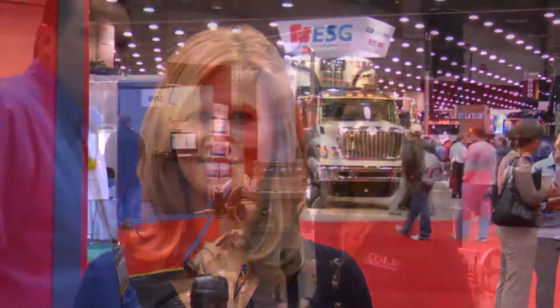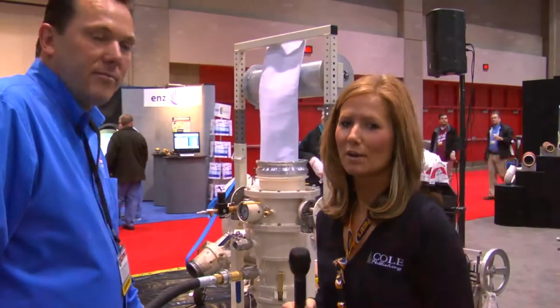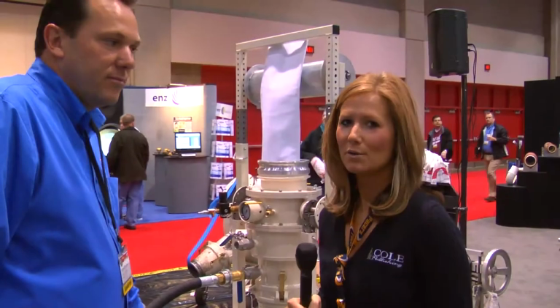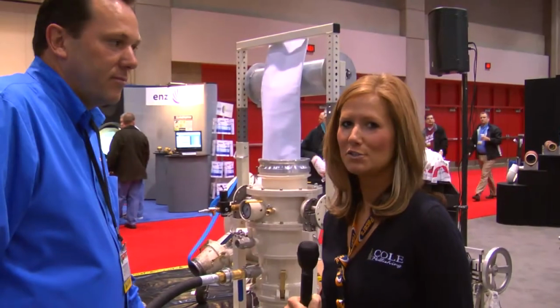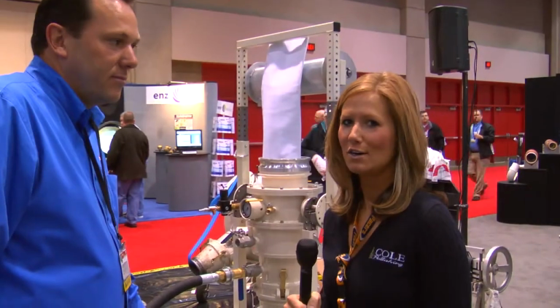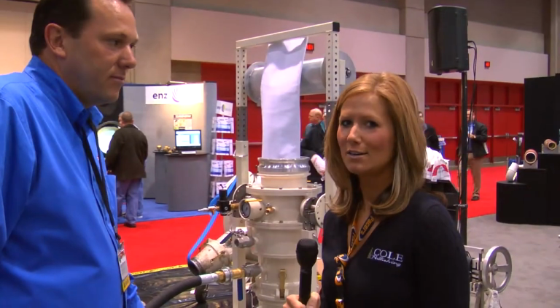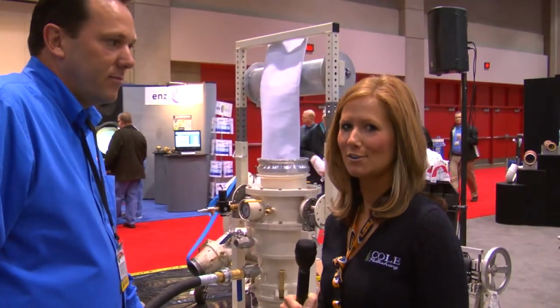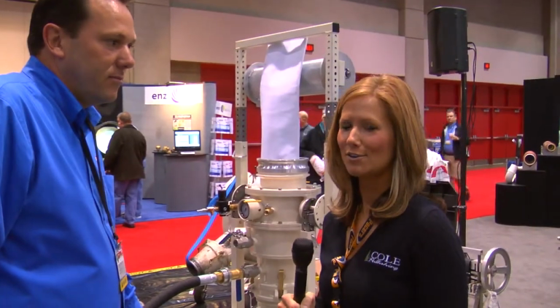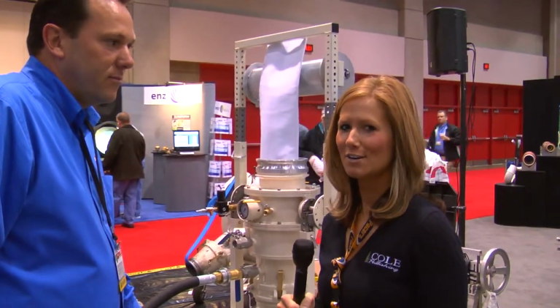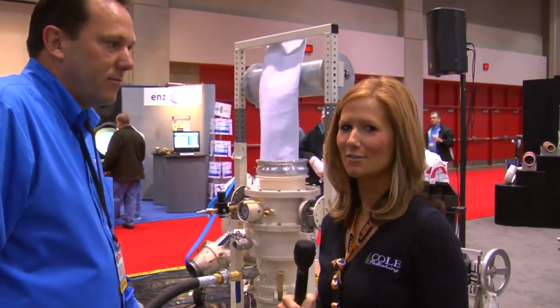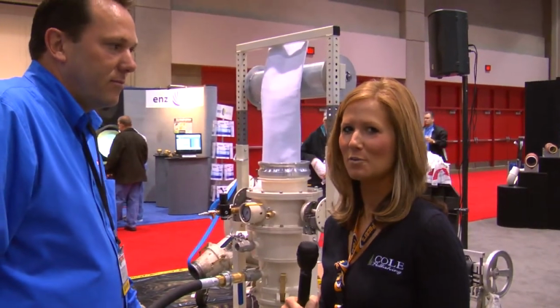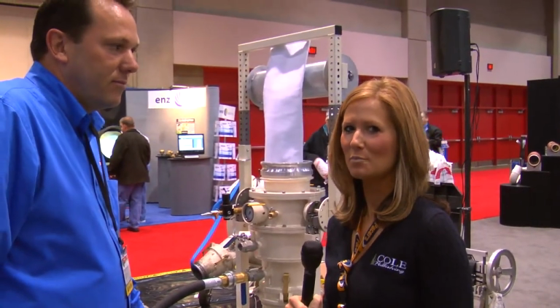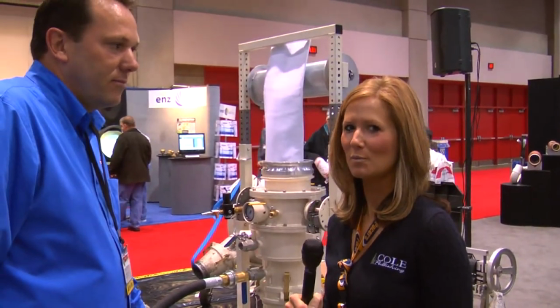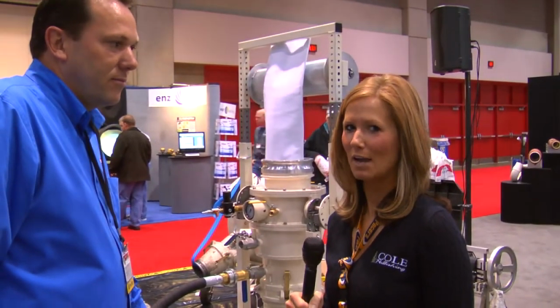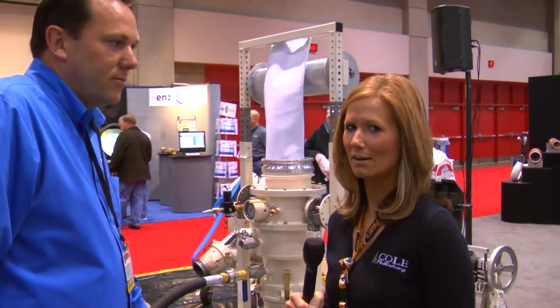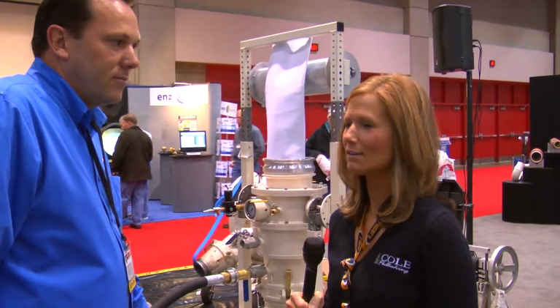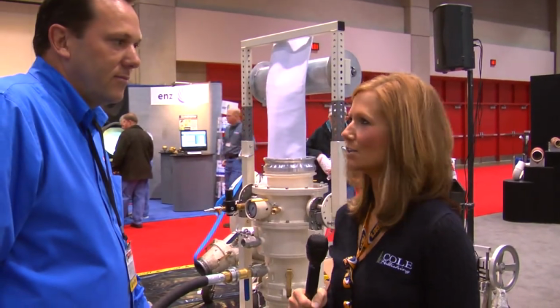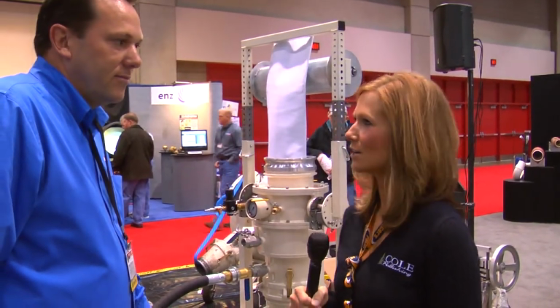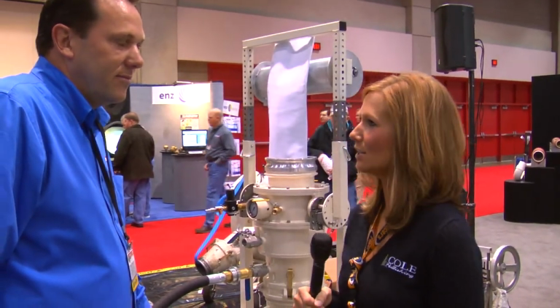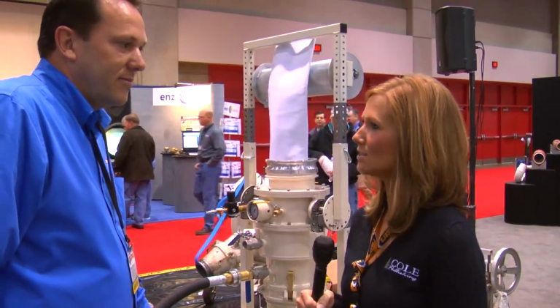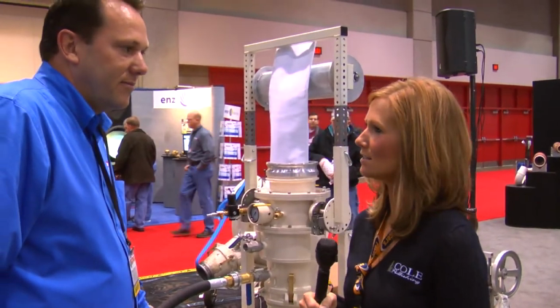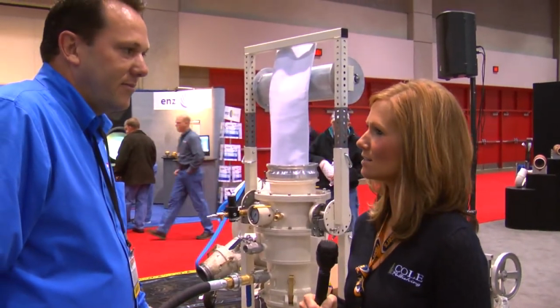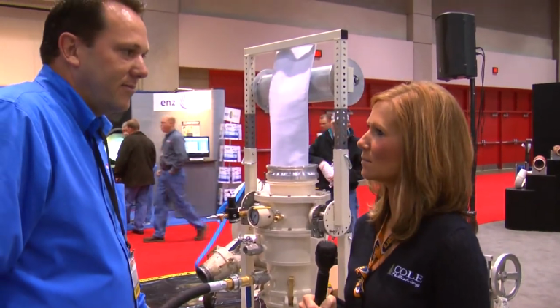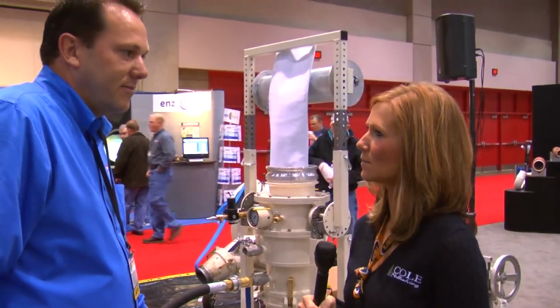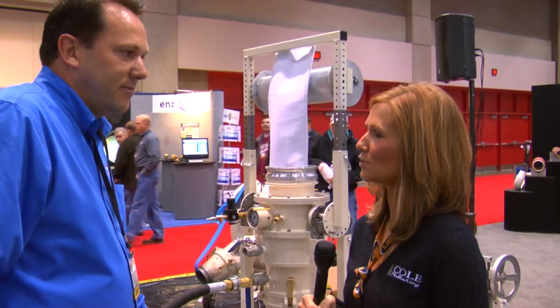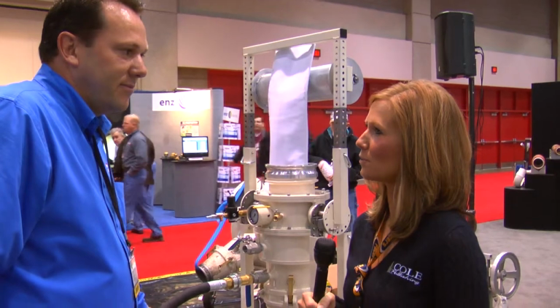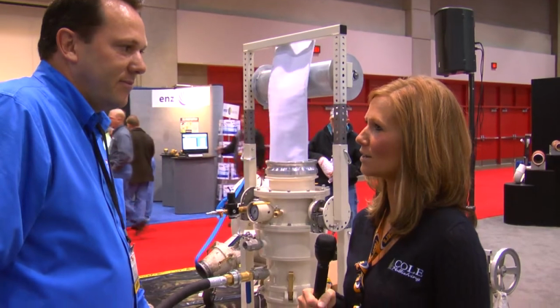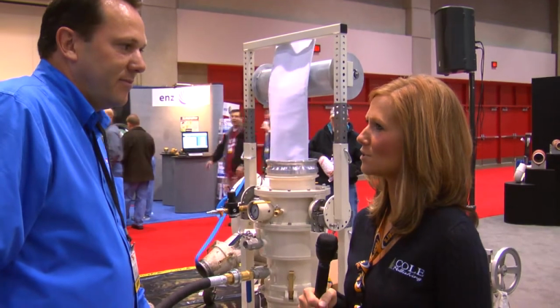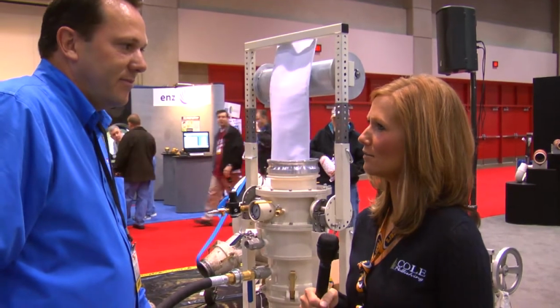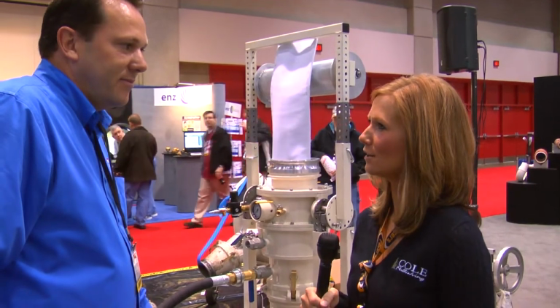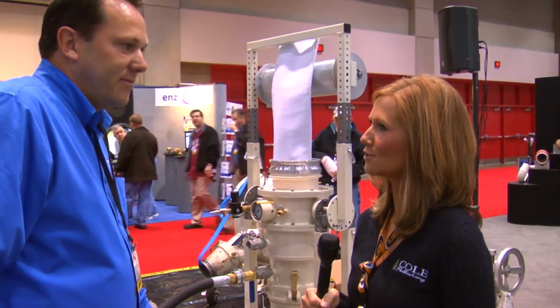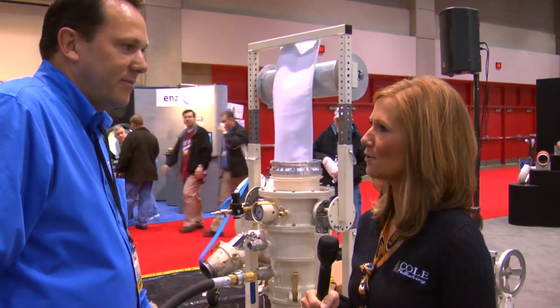We're here with Jerry Deholster from Permaliner. Jerry, can you tell us a little bit about the new product you have here at the show?